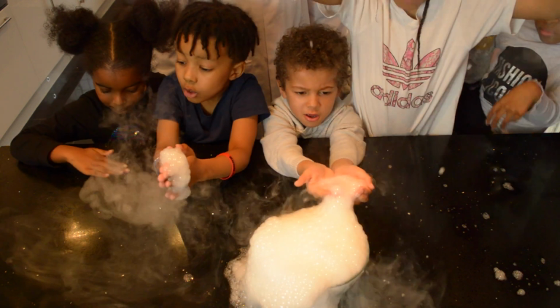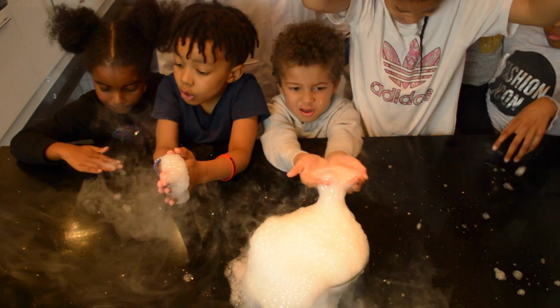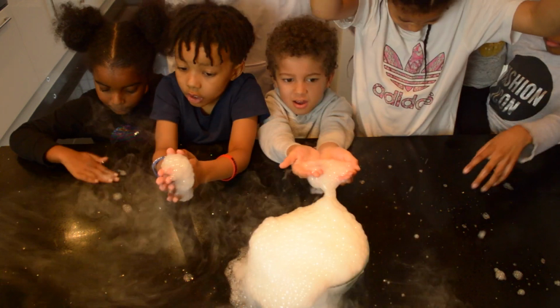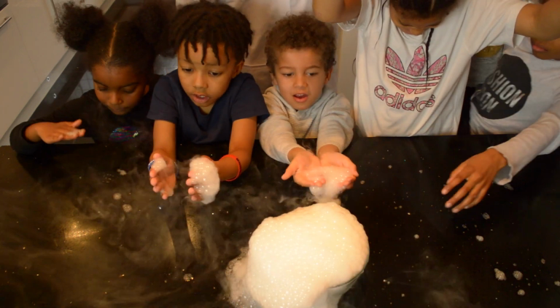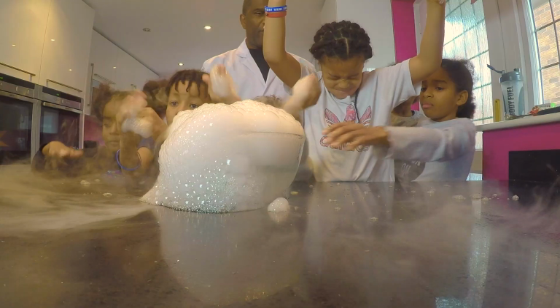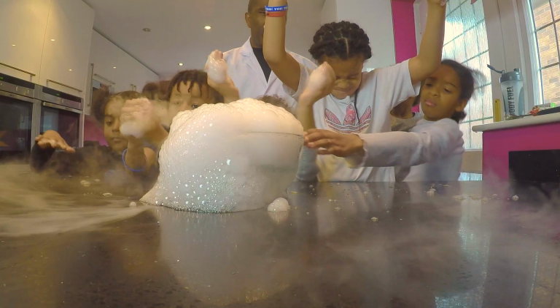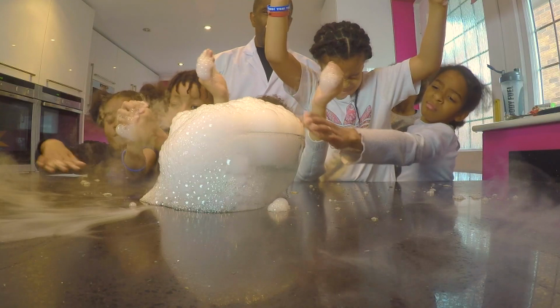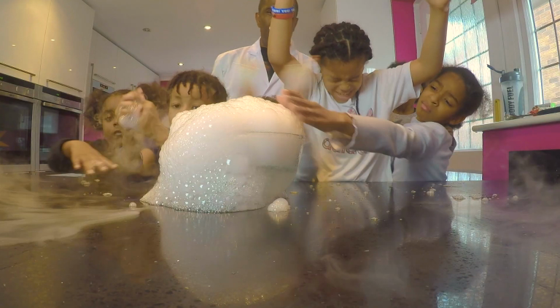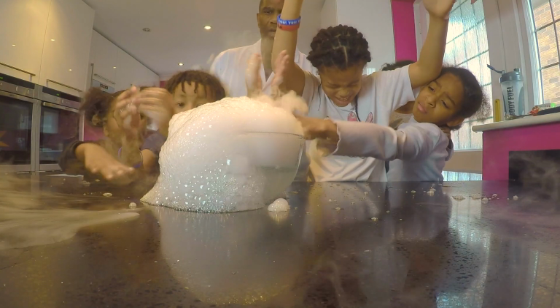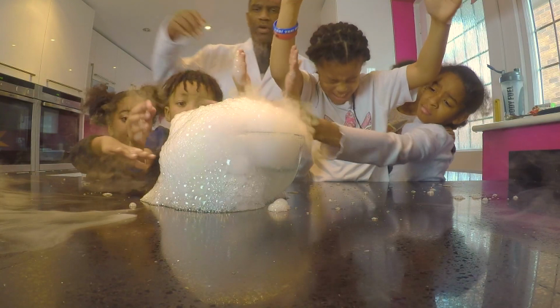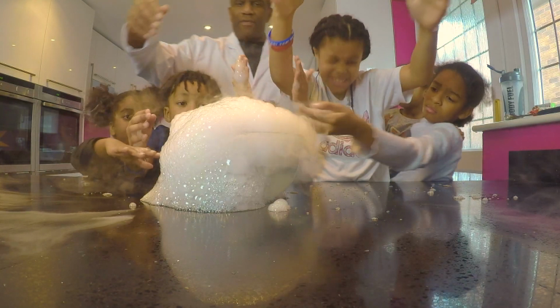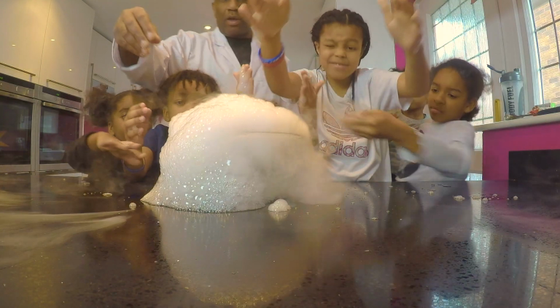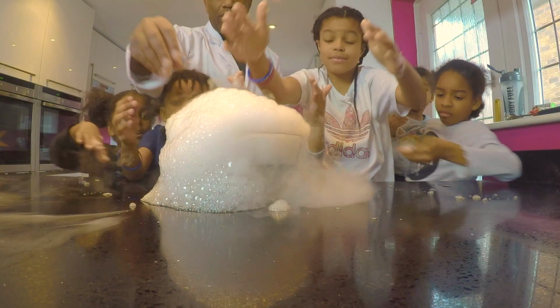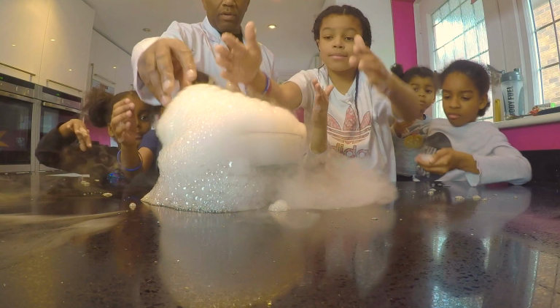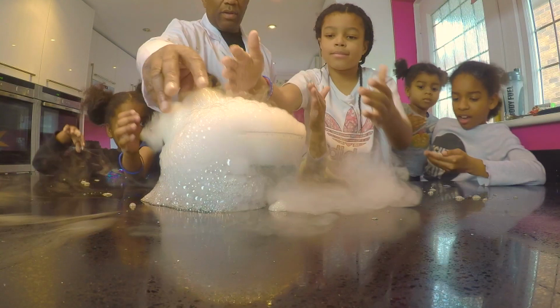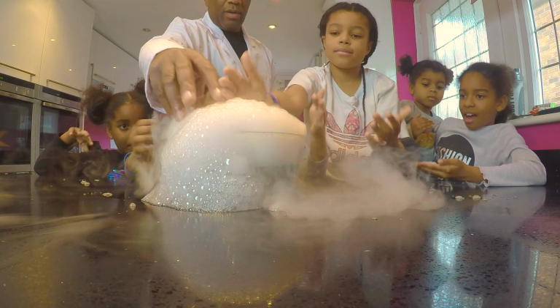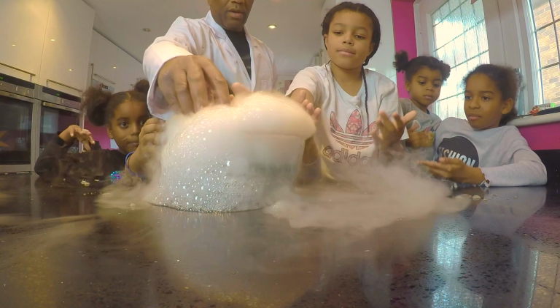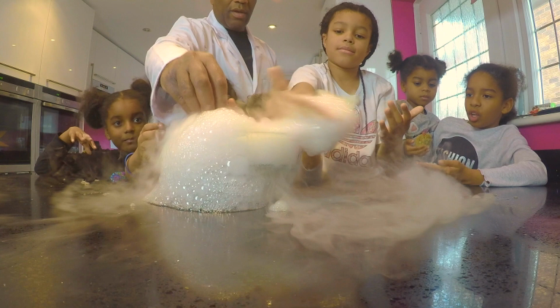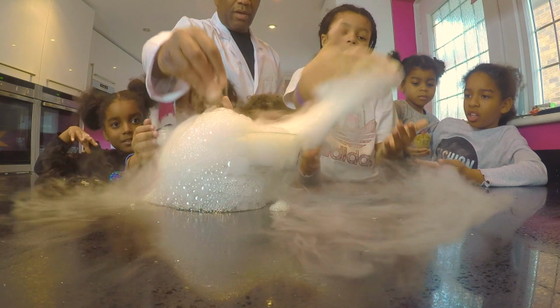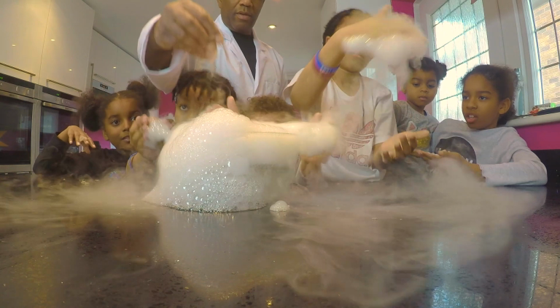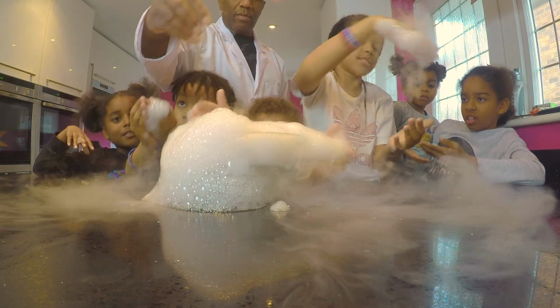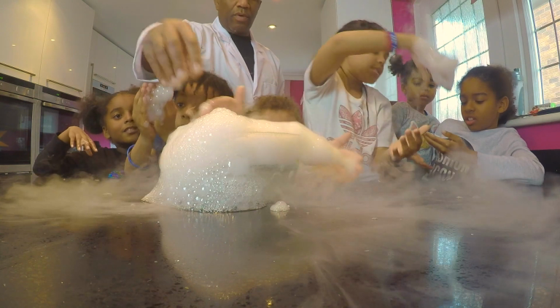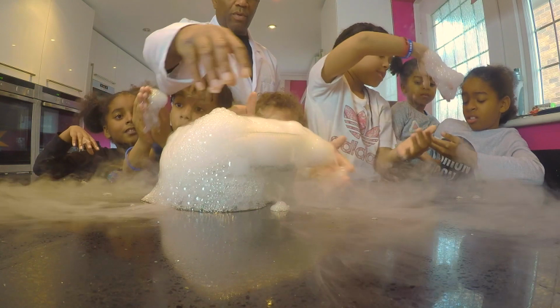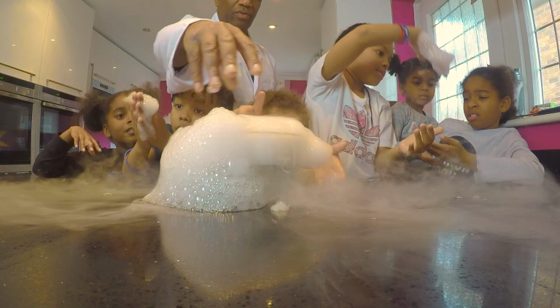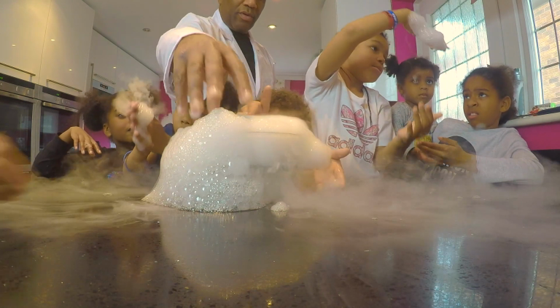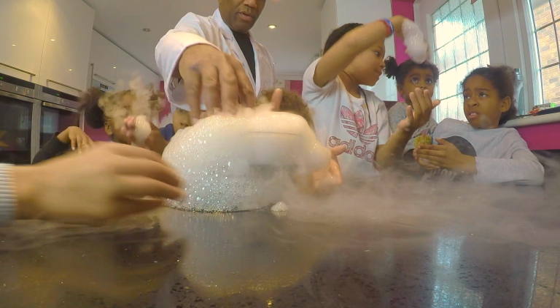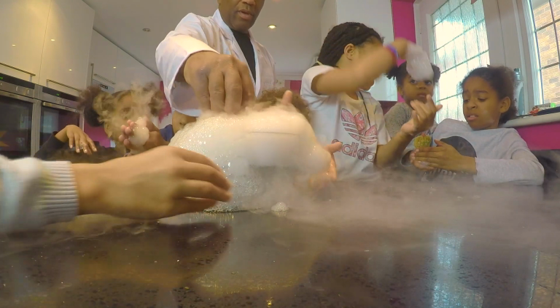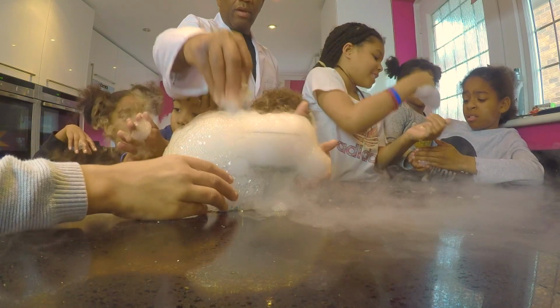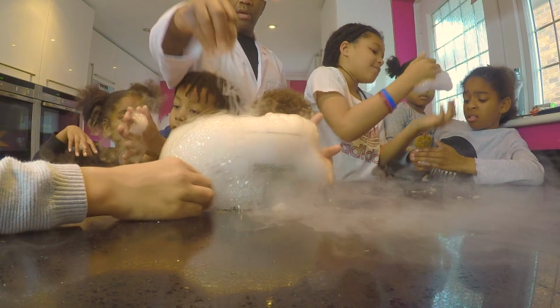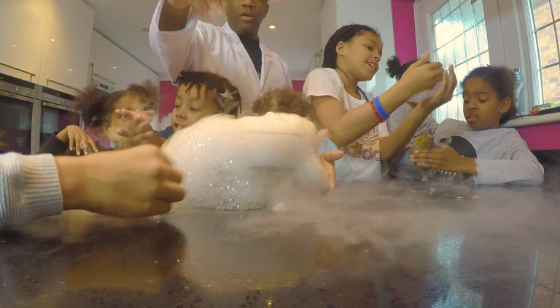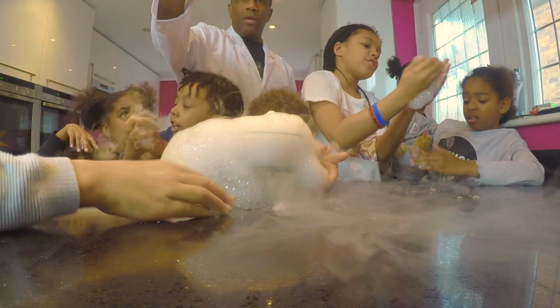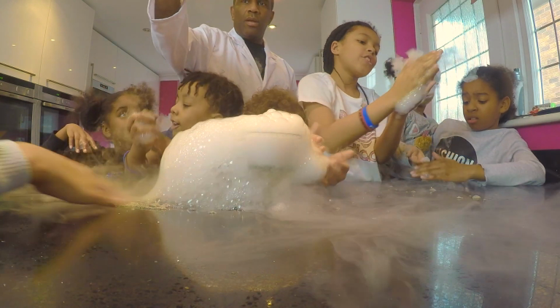Look at it! Do you want to have a go? I have. Bubbles! I'm trying to do so.